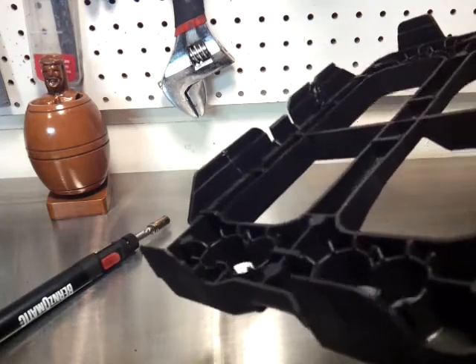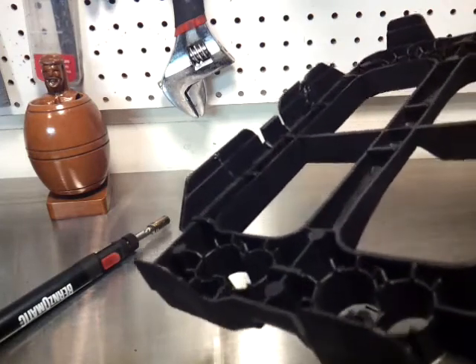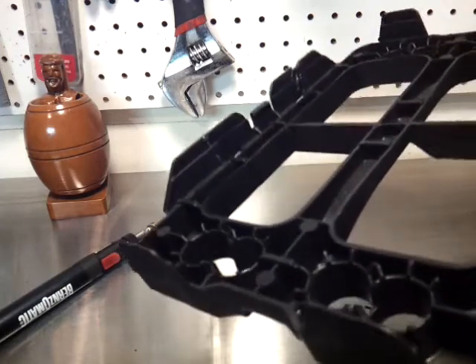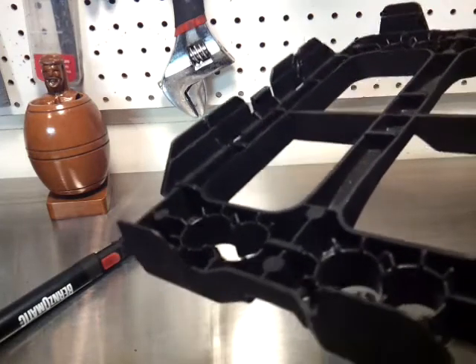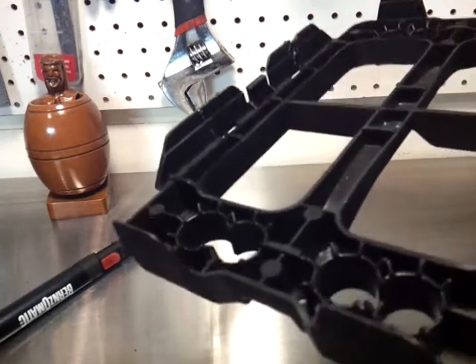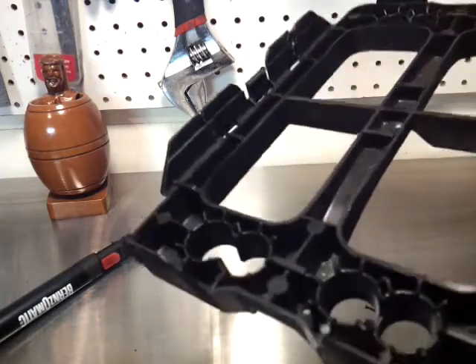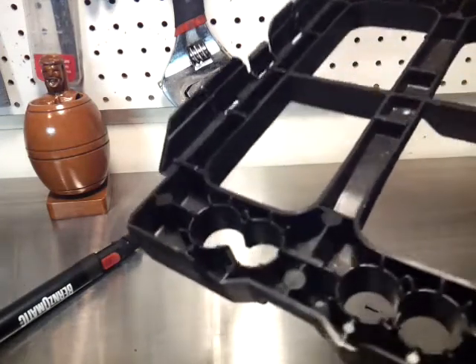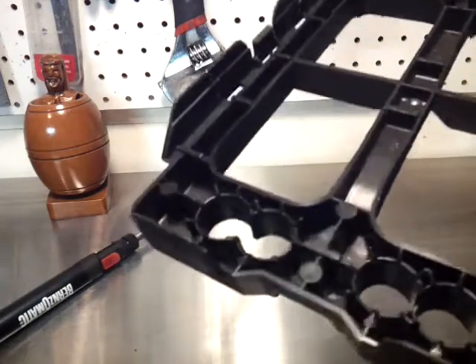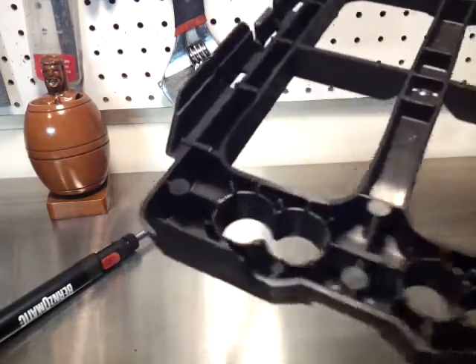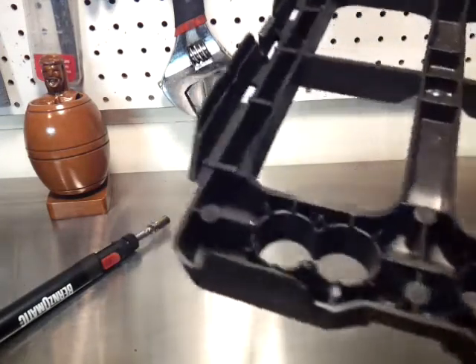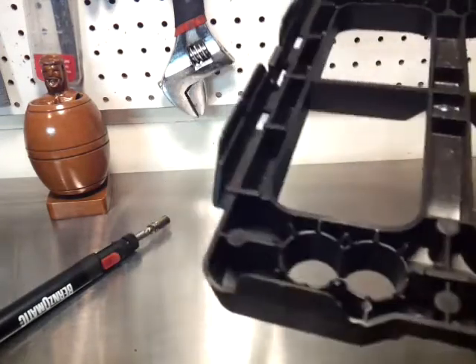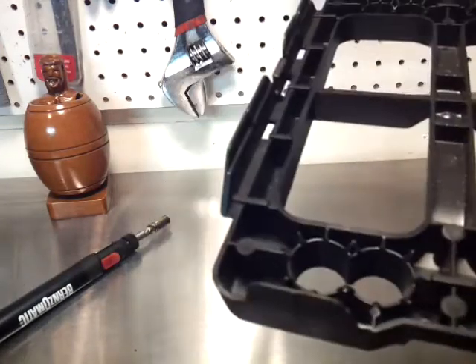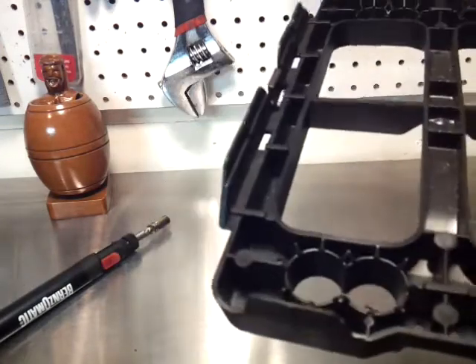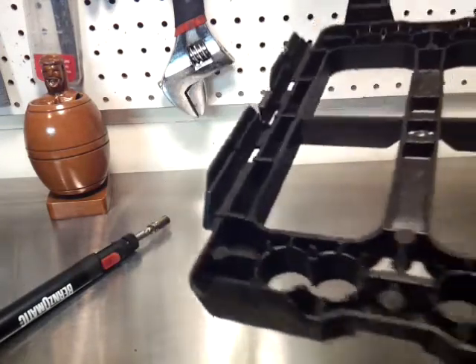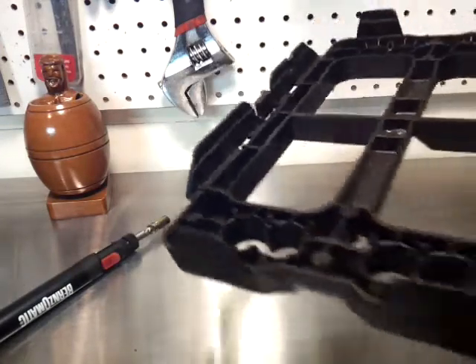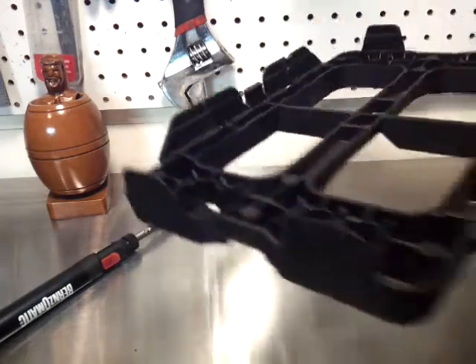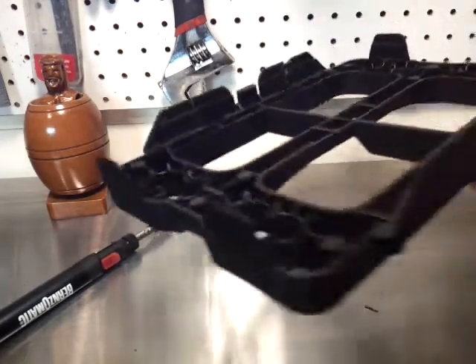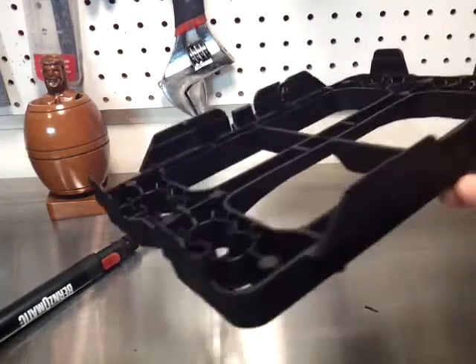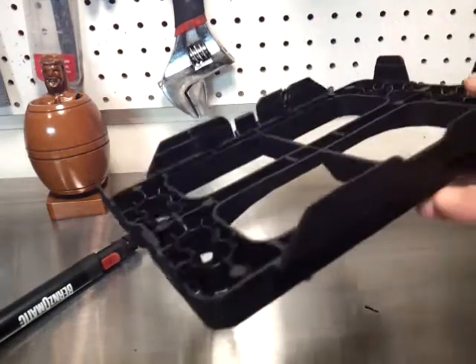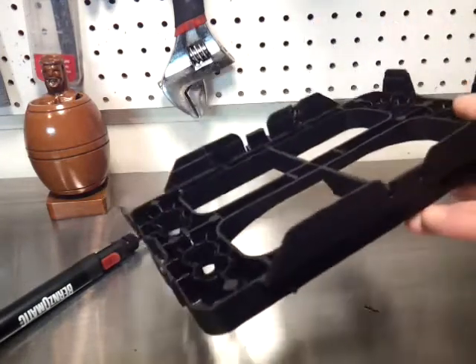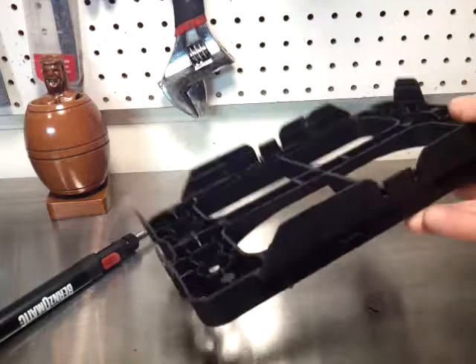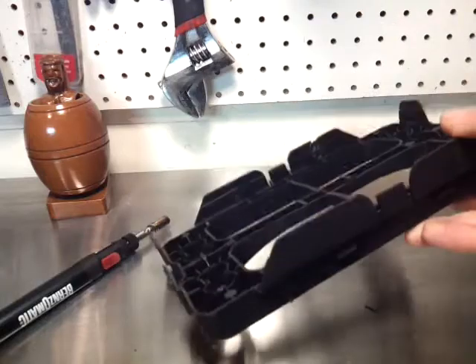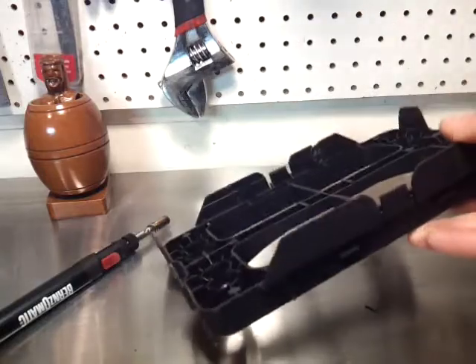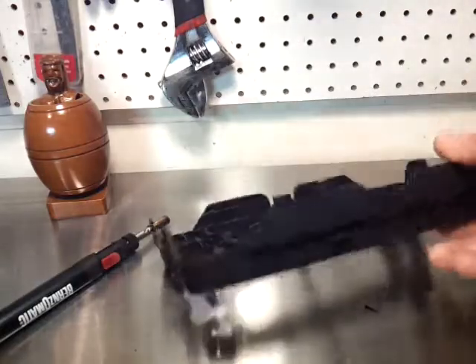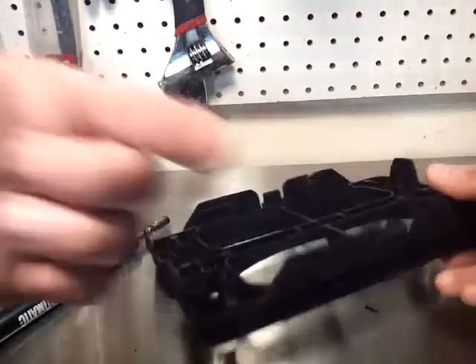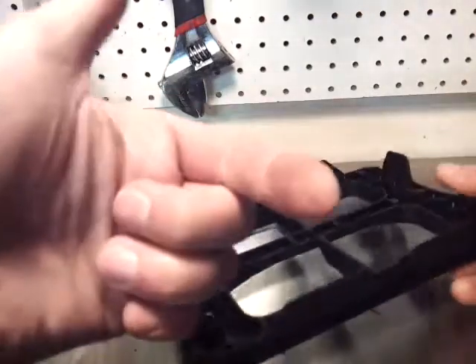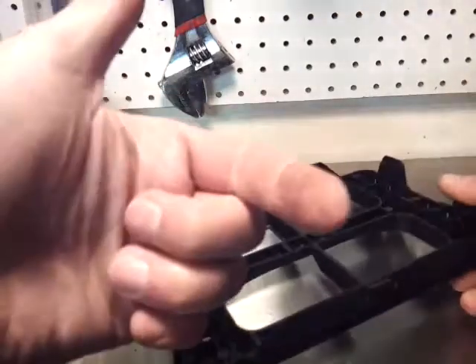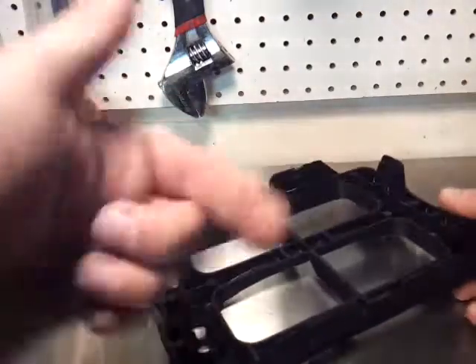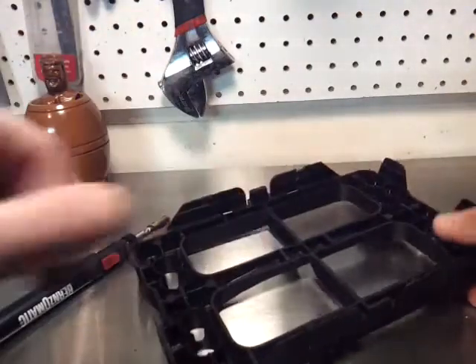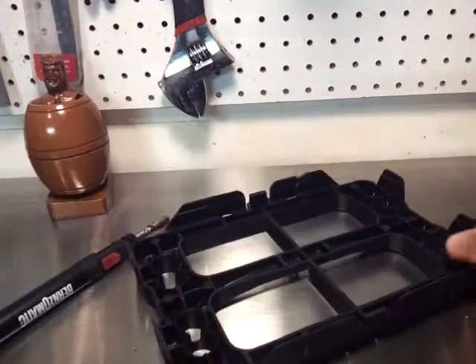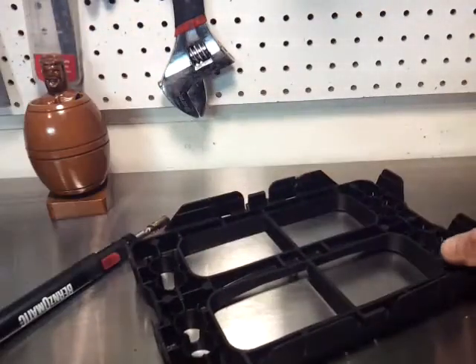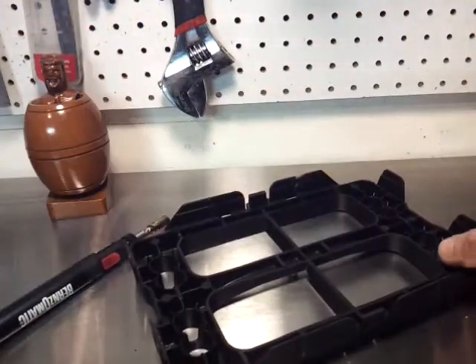So that's how to repair plastic. Thanks for watching — subscribe to my channel, you know you want to.